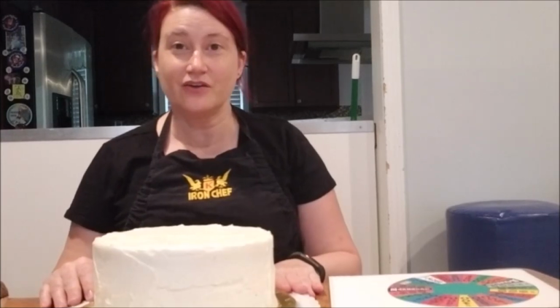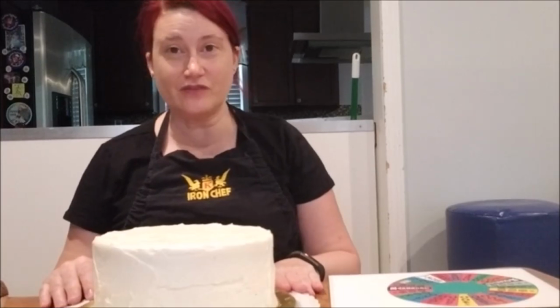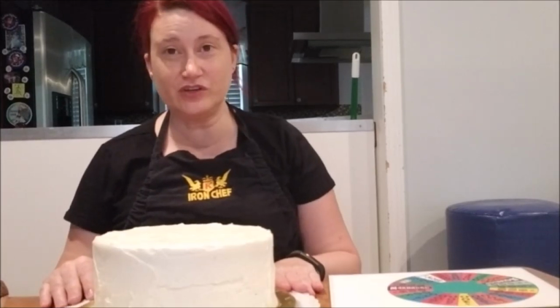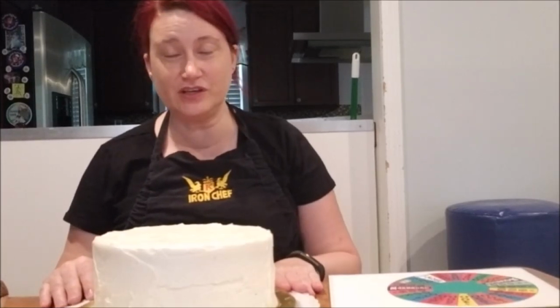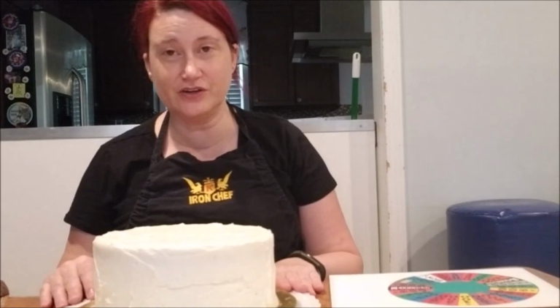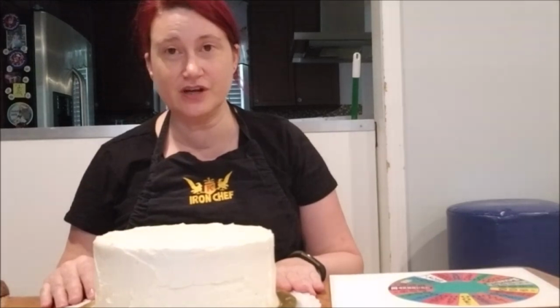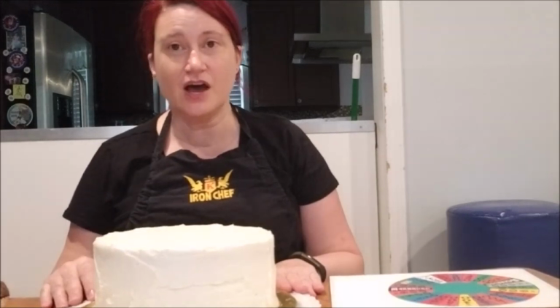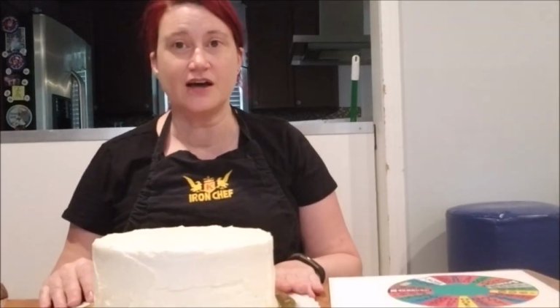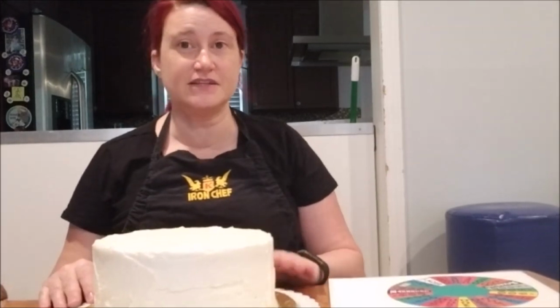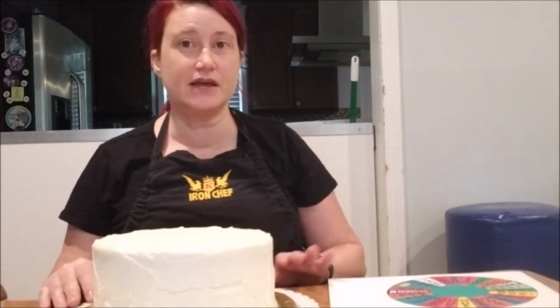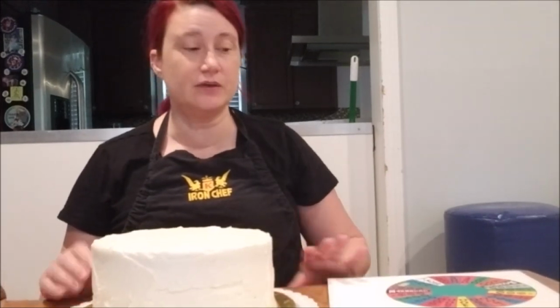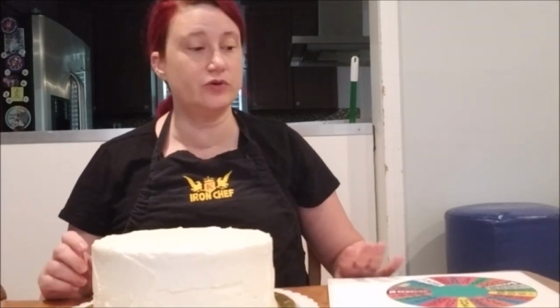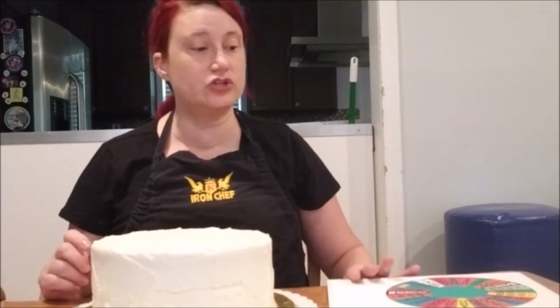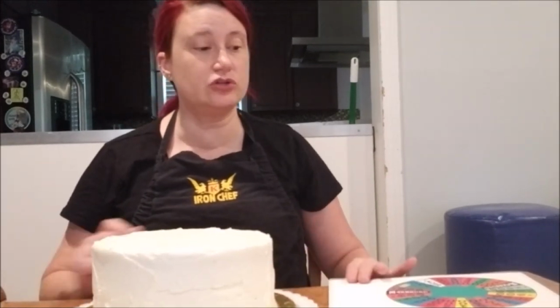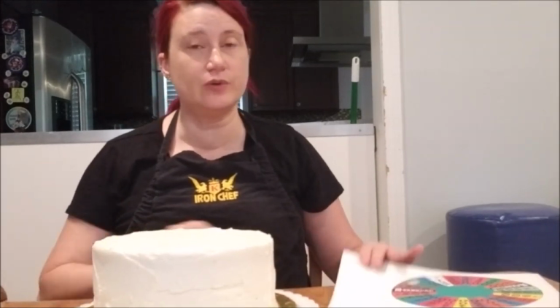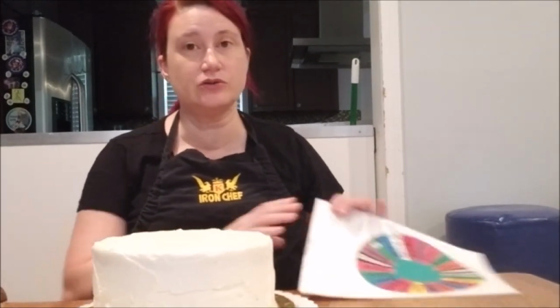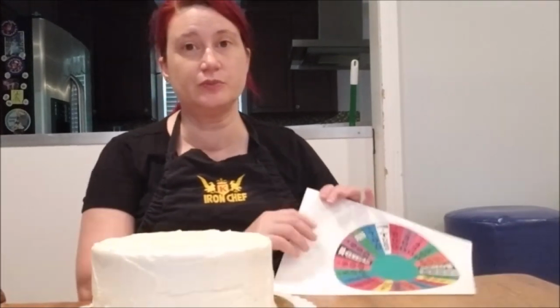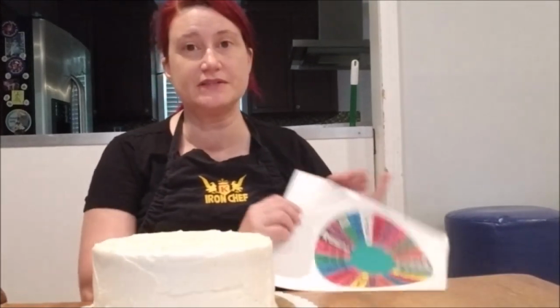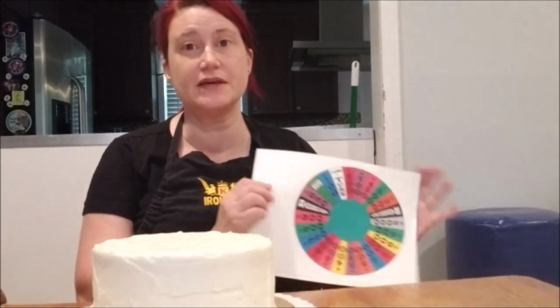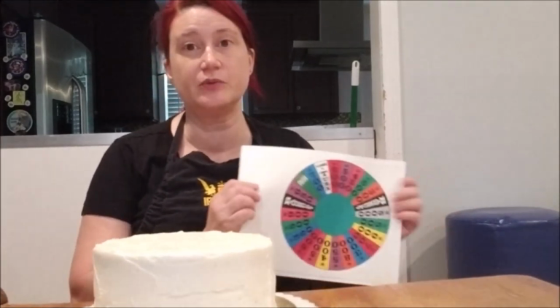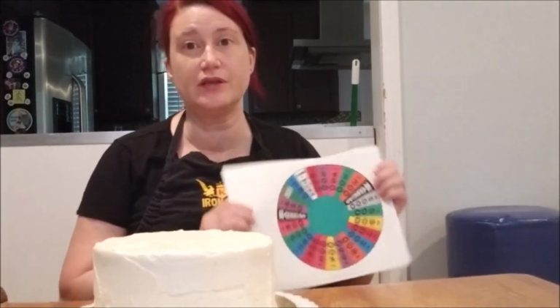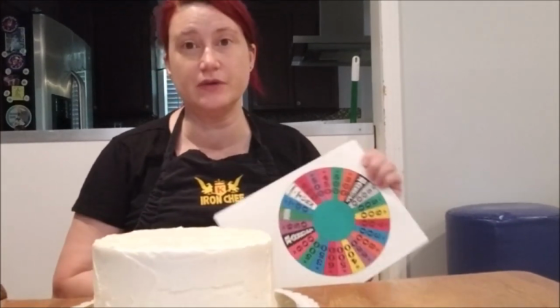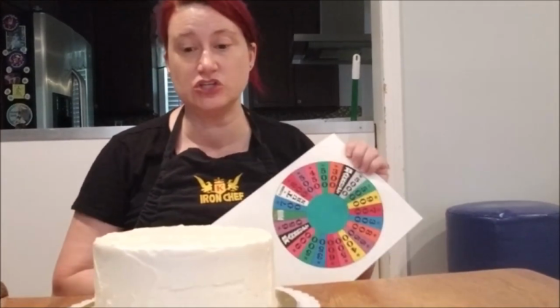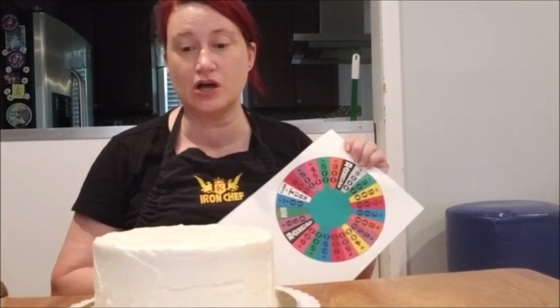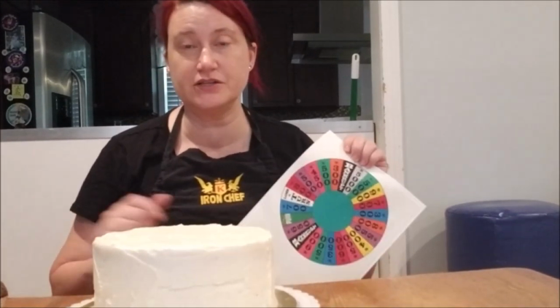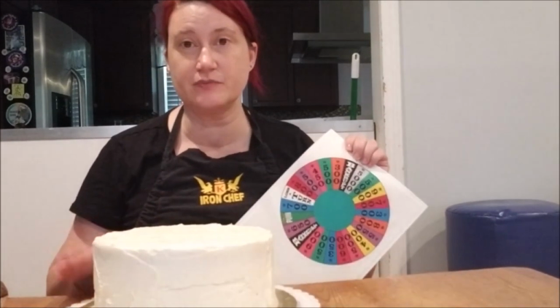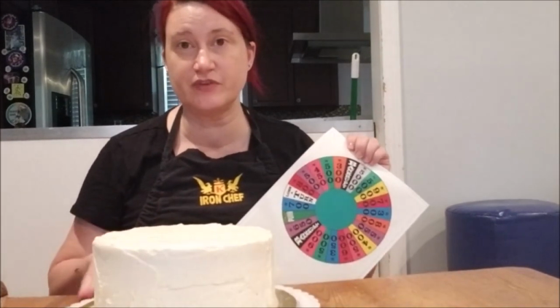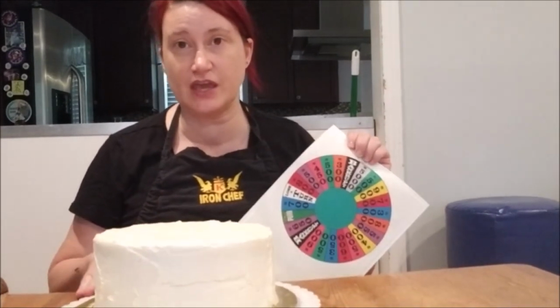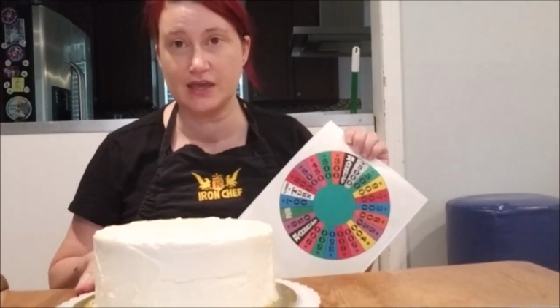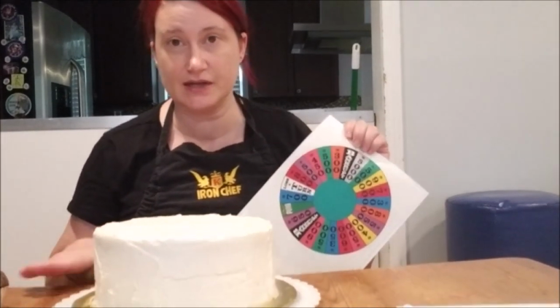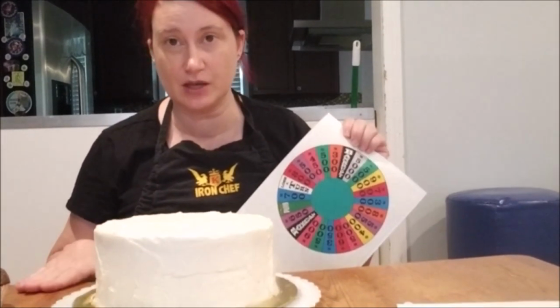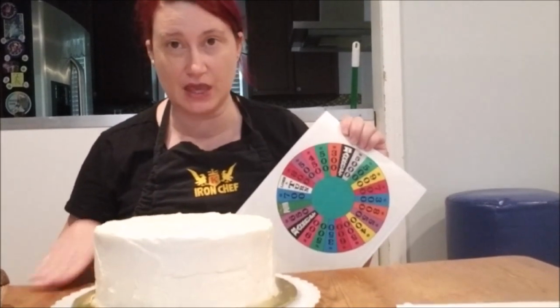Crafter Geek here. Today I'm going to show you how to place an edible image on top of a cake and cupcake.